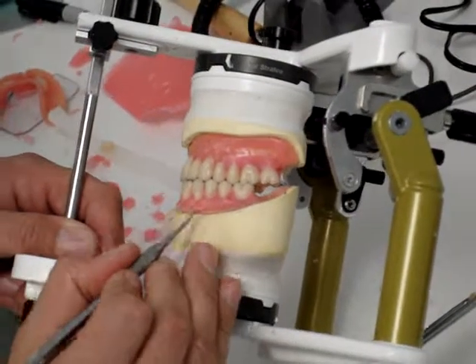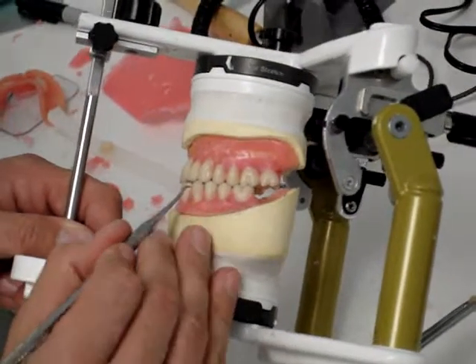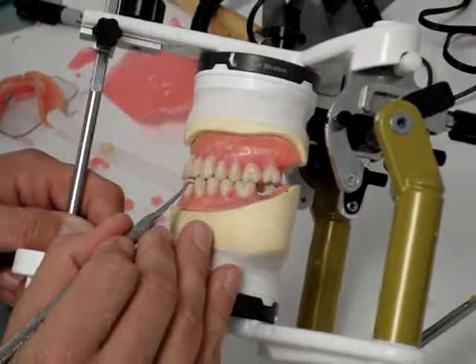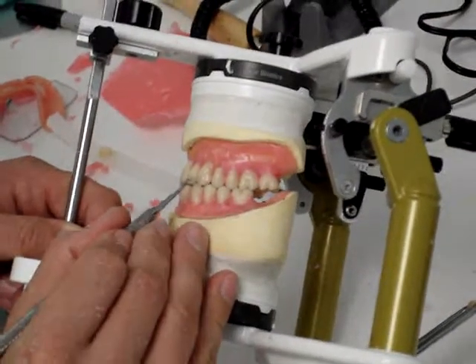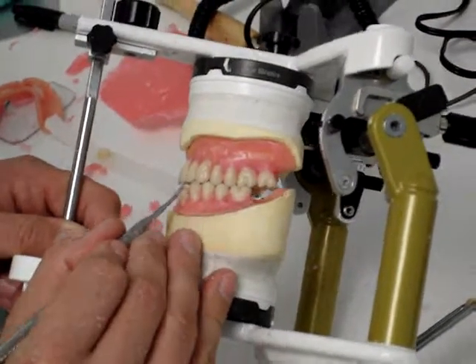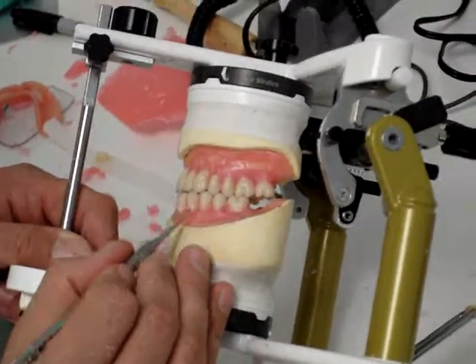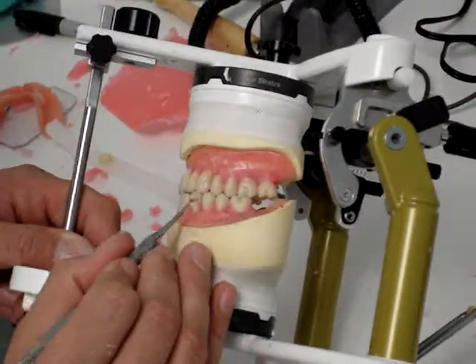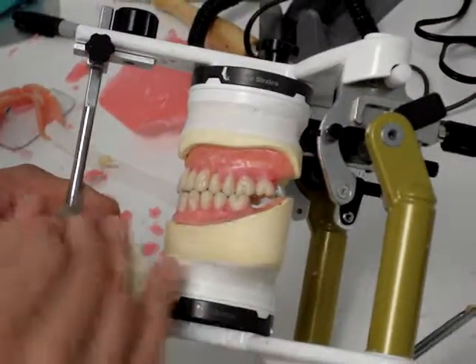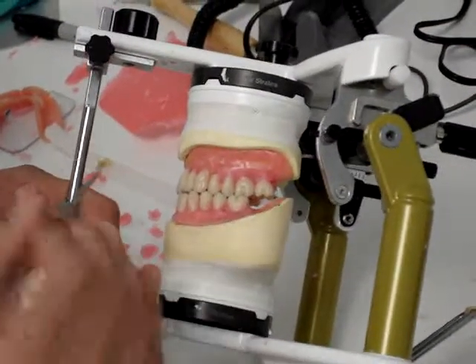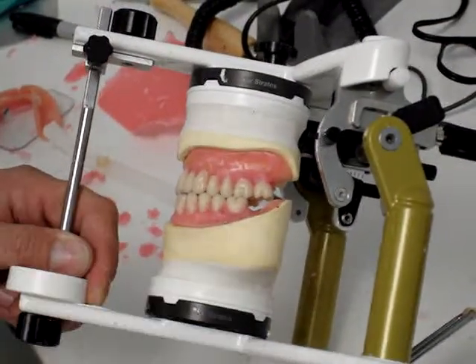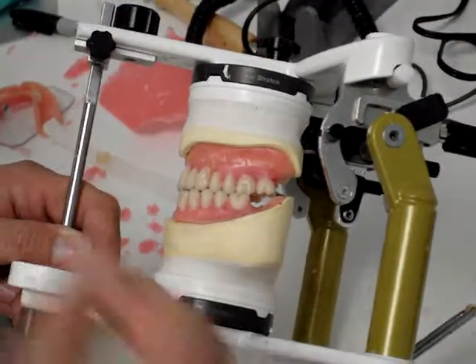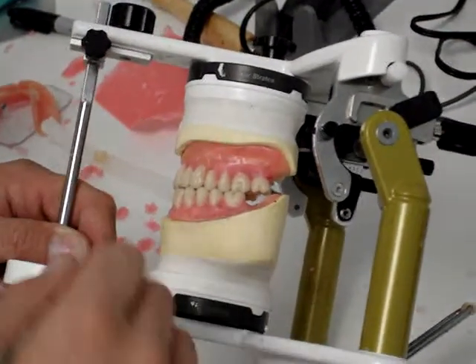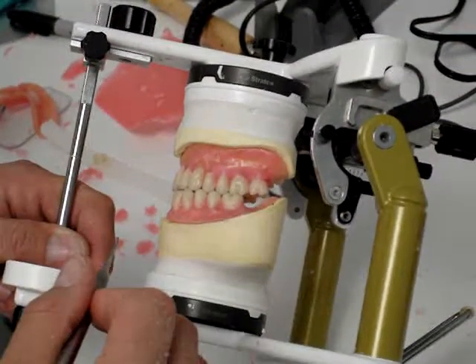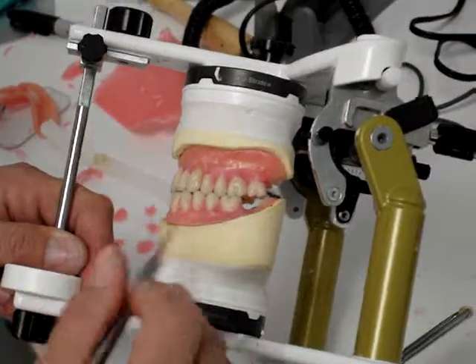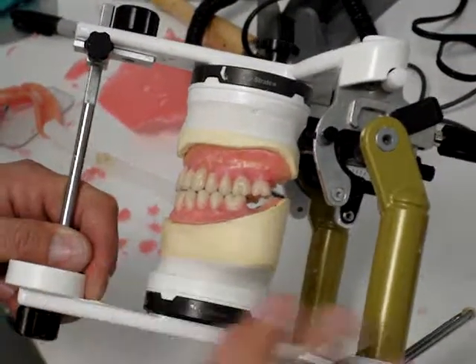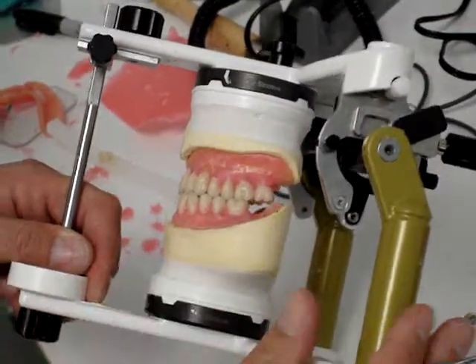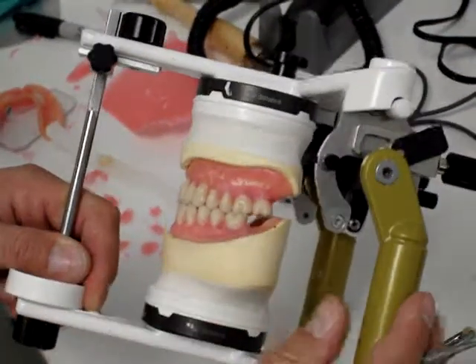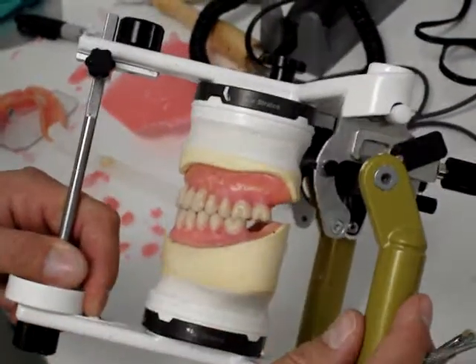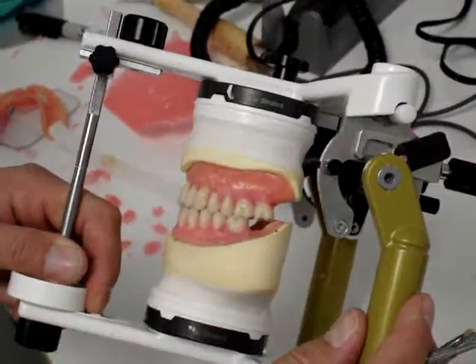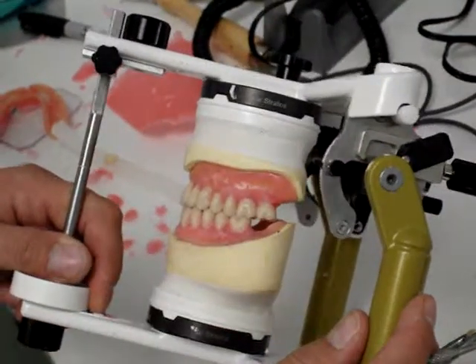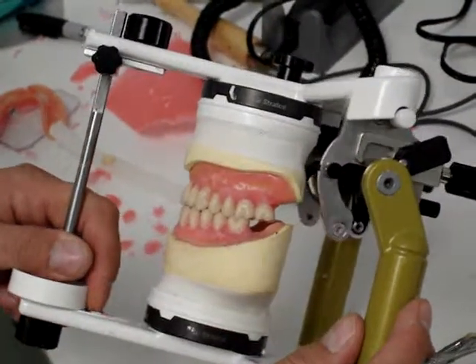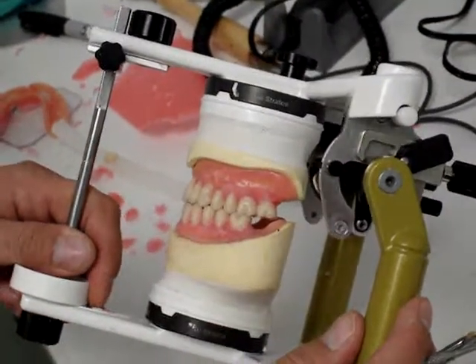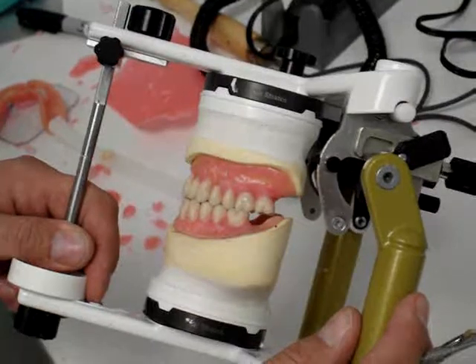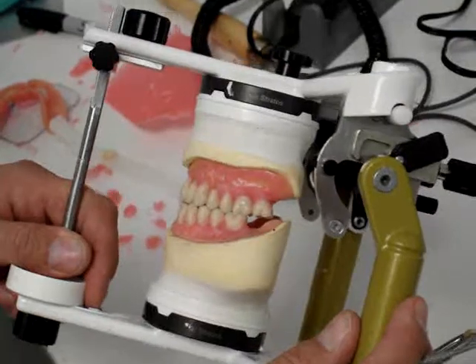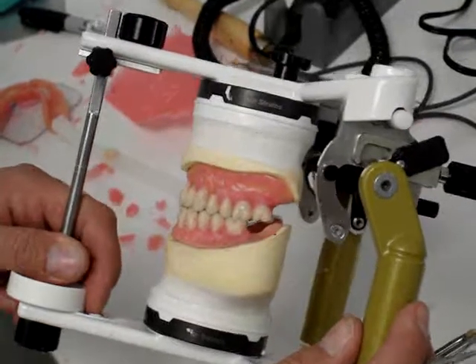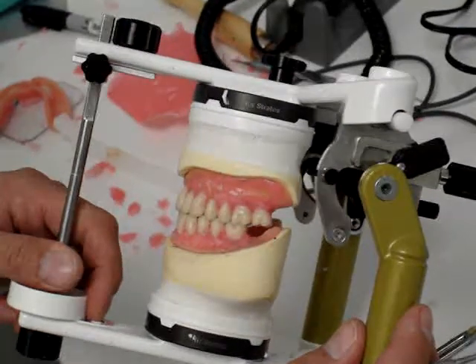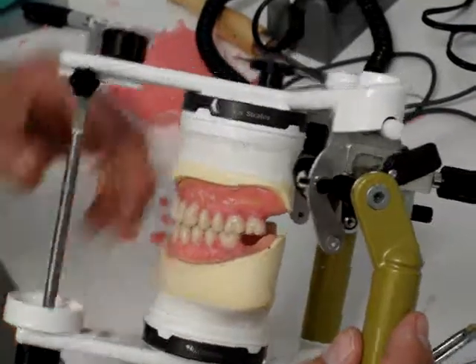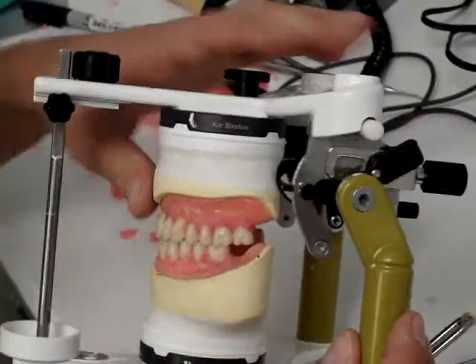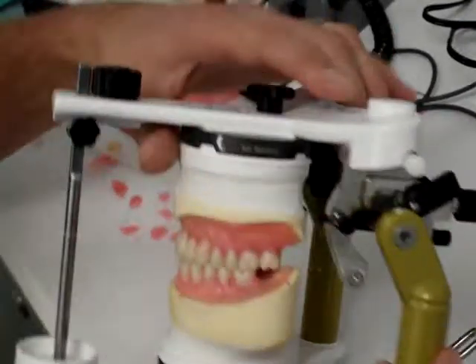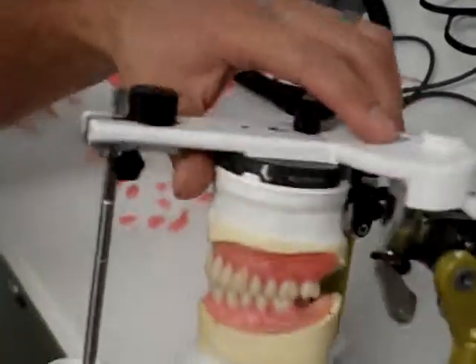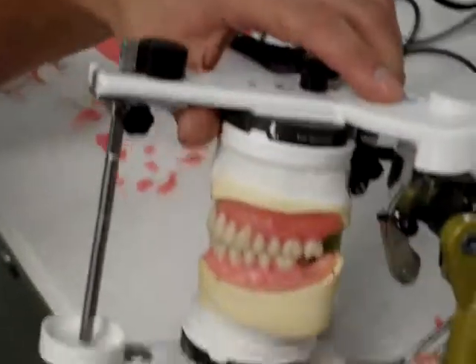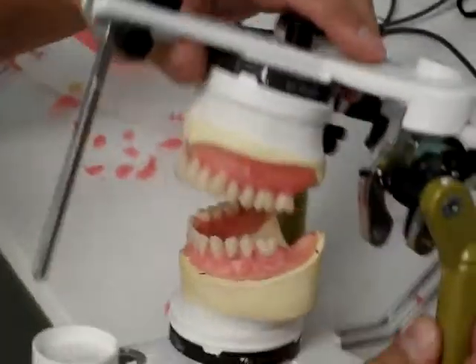I'm going to loop this down and then do the same to the other side, and then just double-check things after we finish with that.